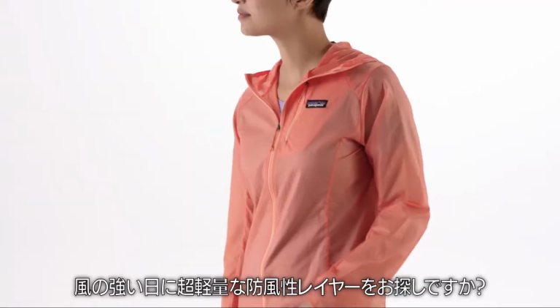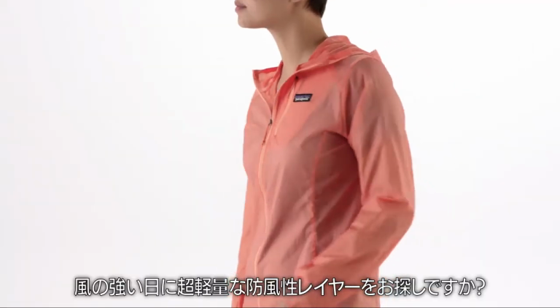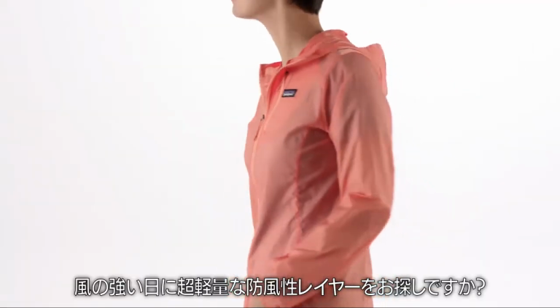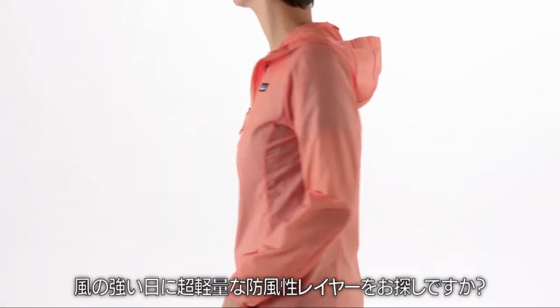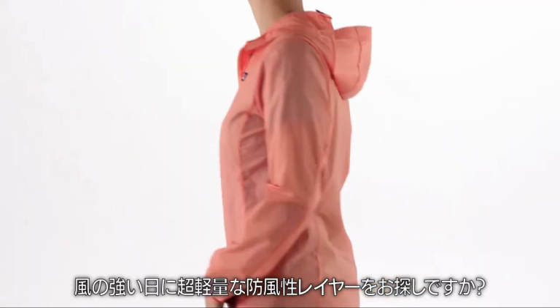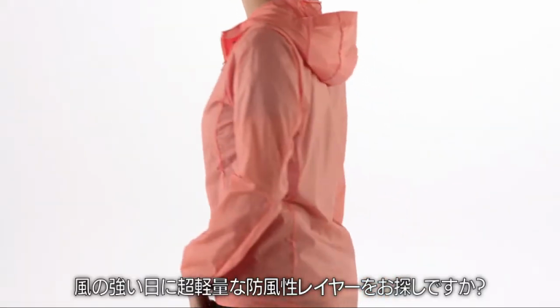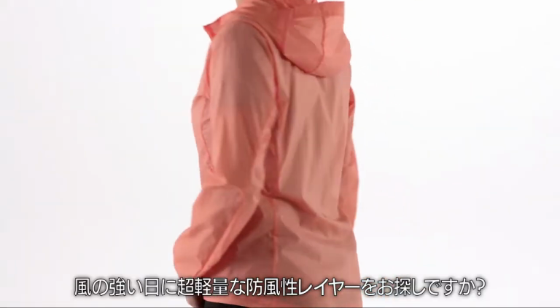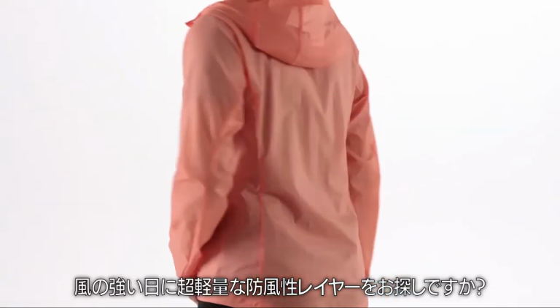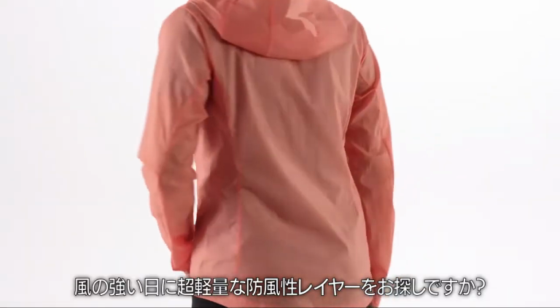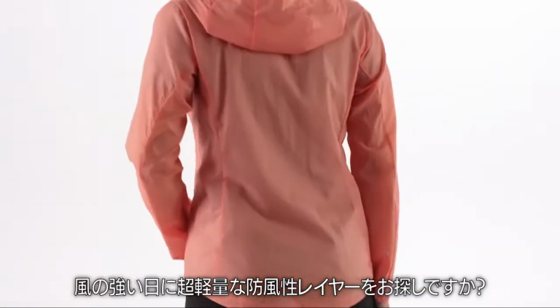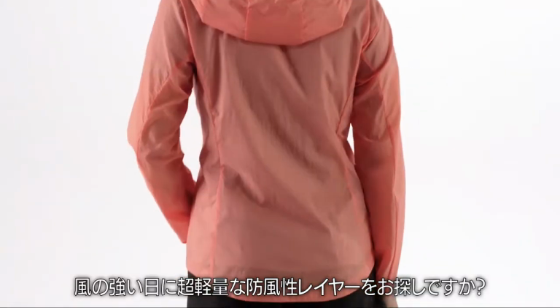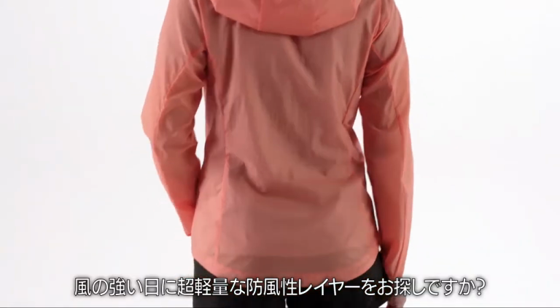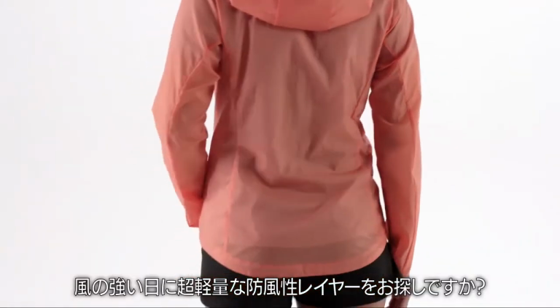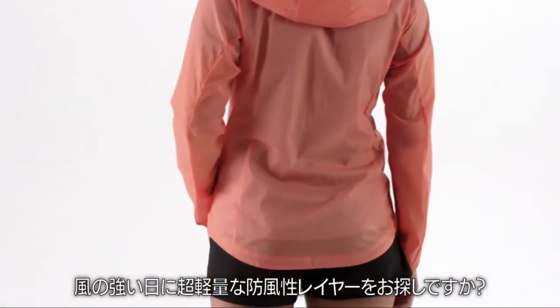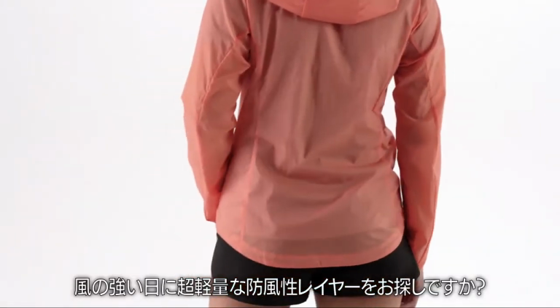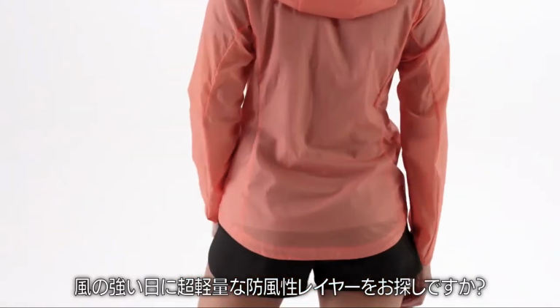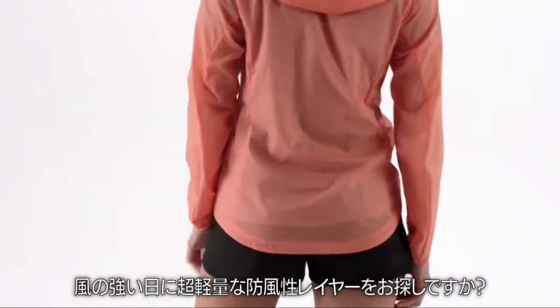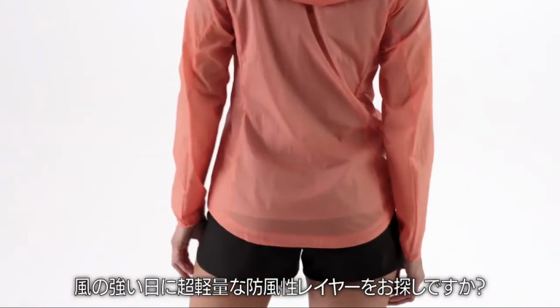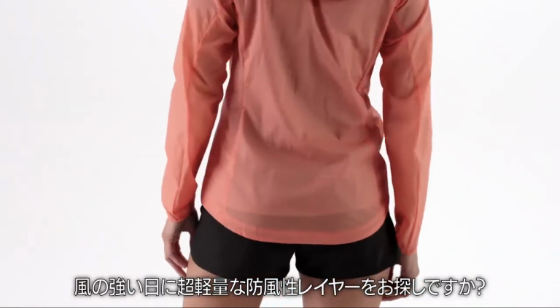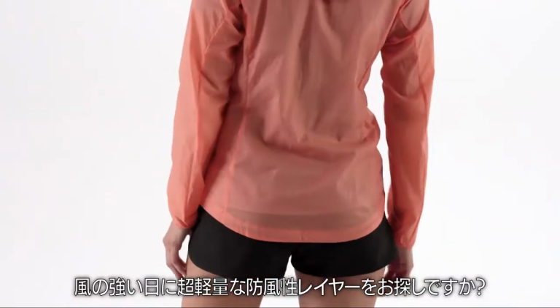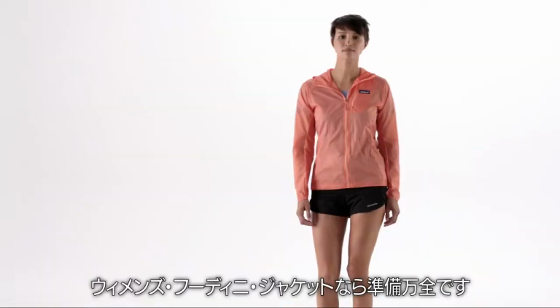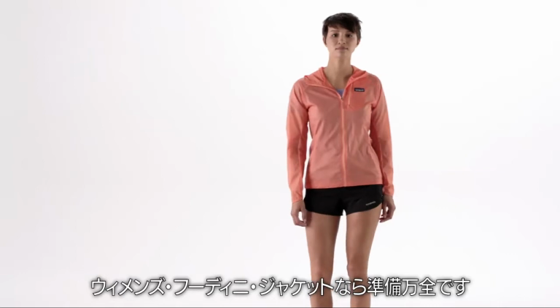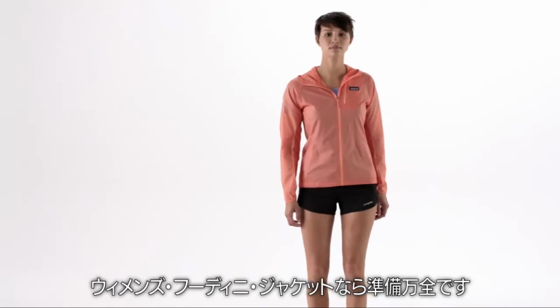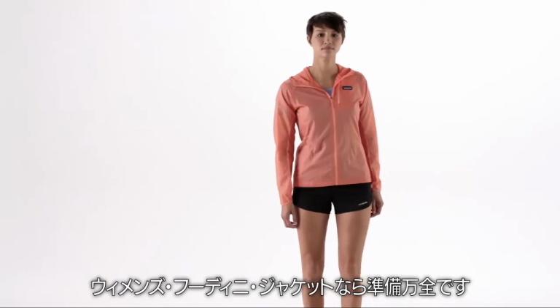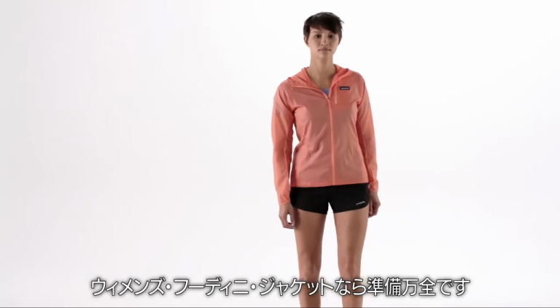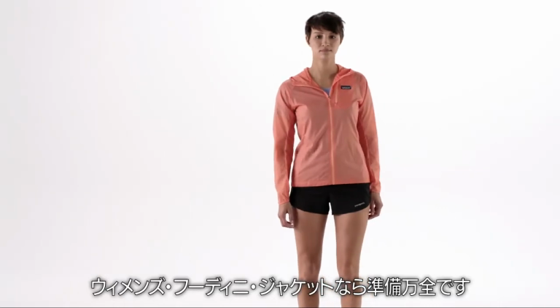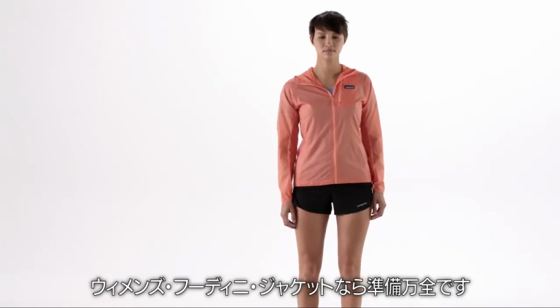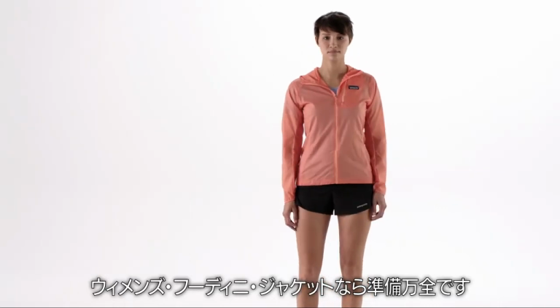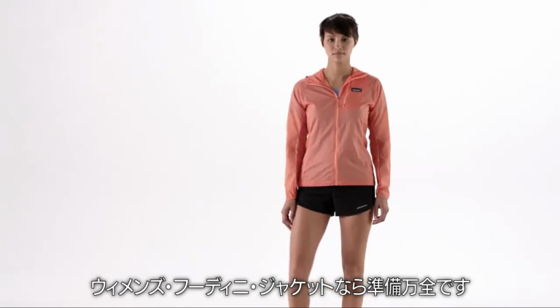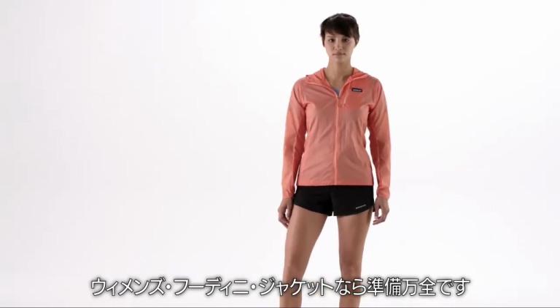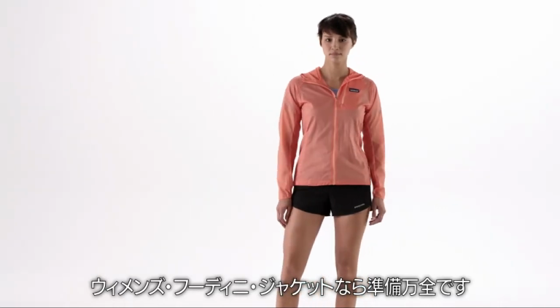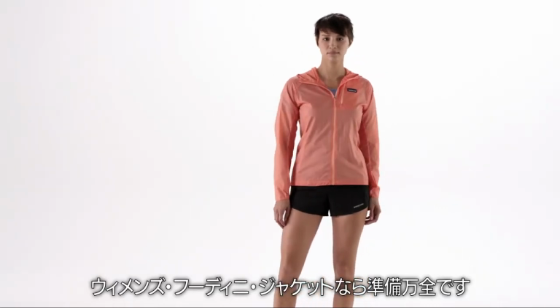Looking for an ultra-lightweight, windproof layer for windy days? Our women's Houdini jacket is ready to go!